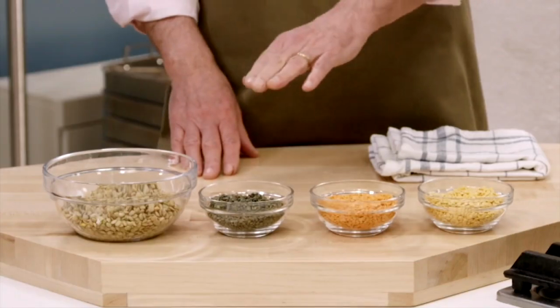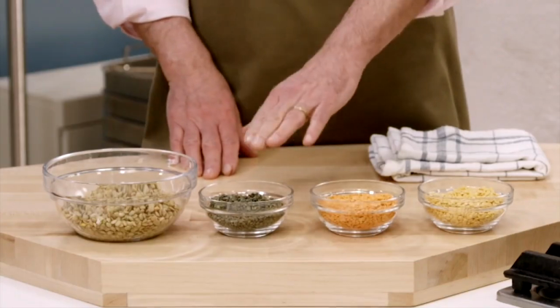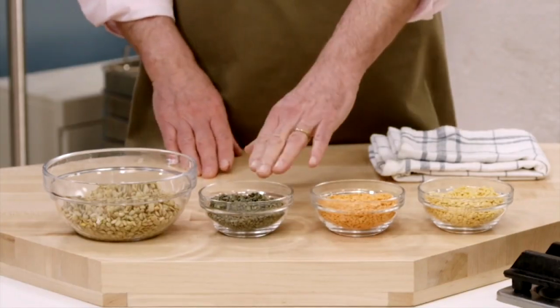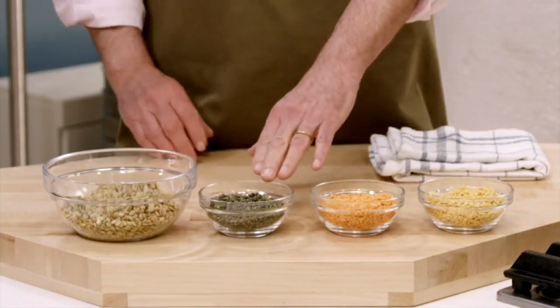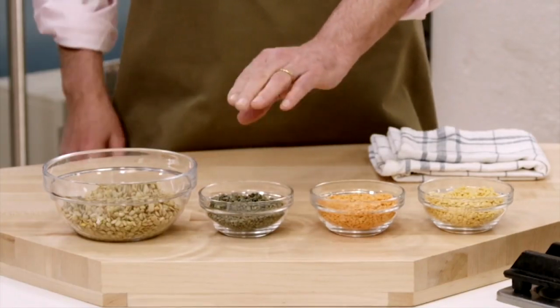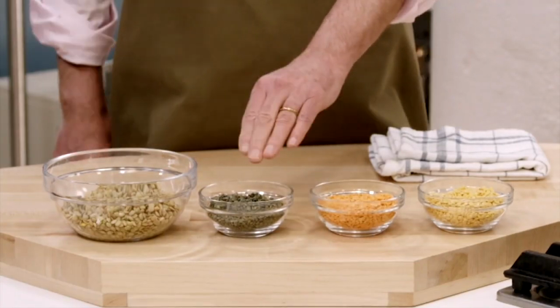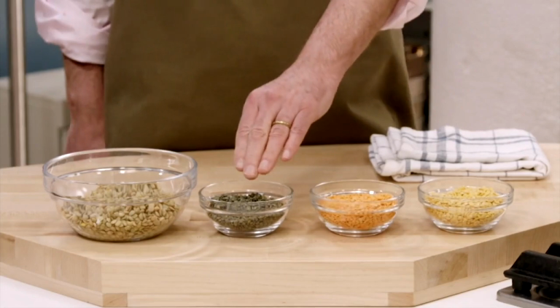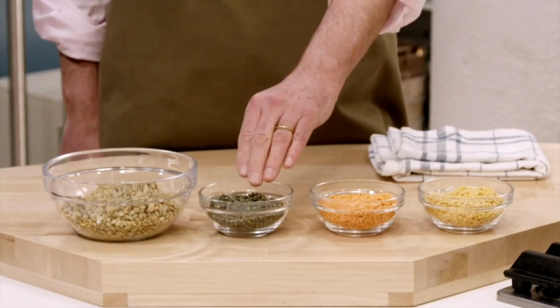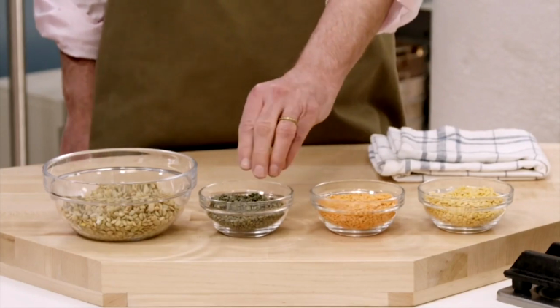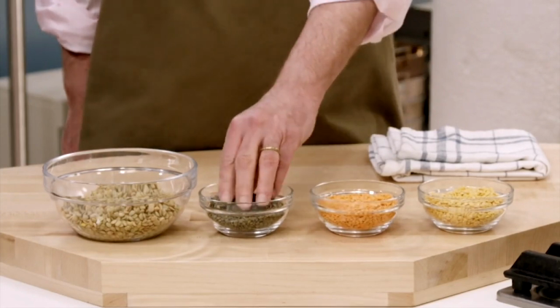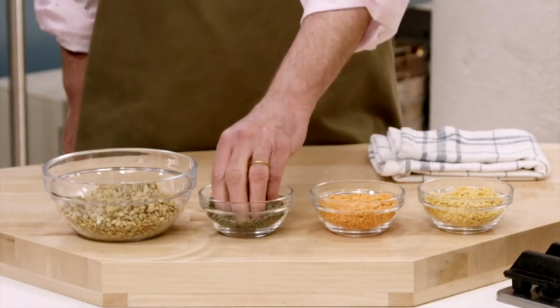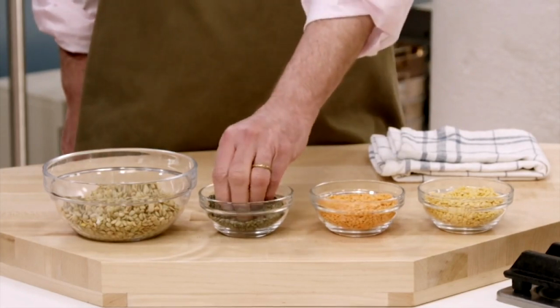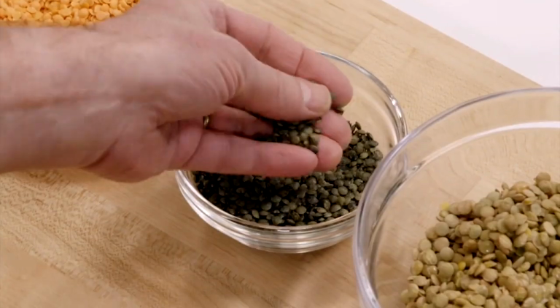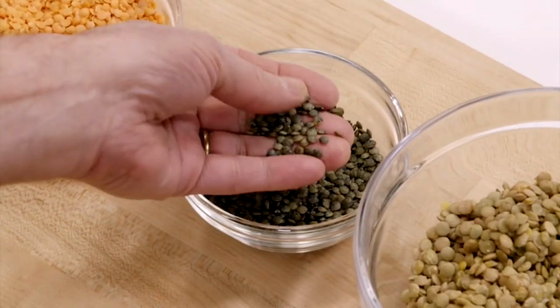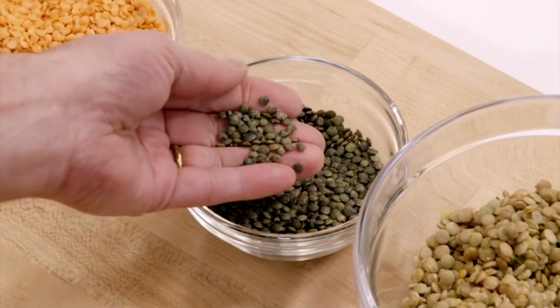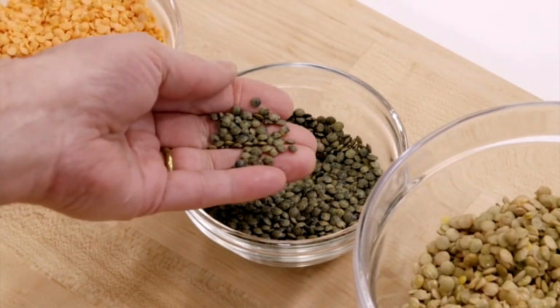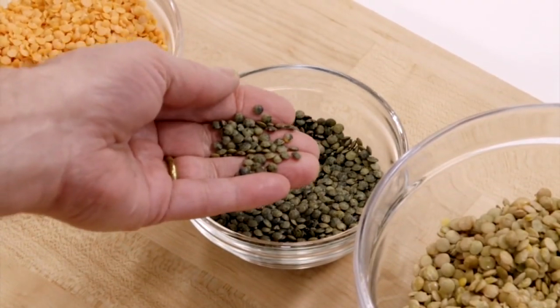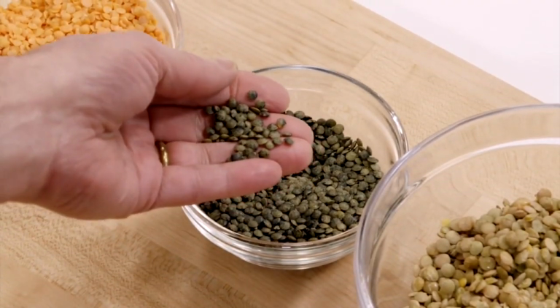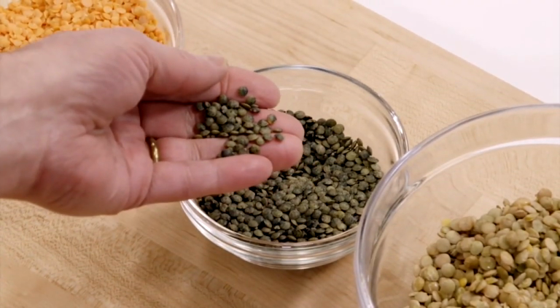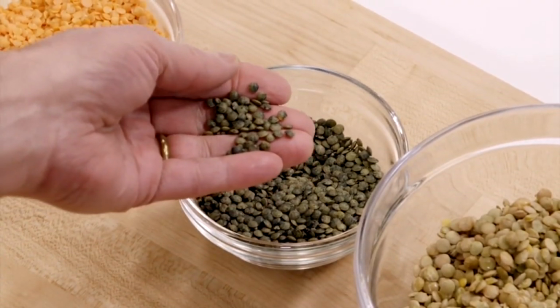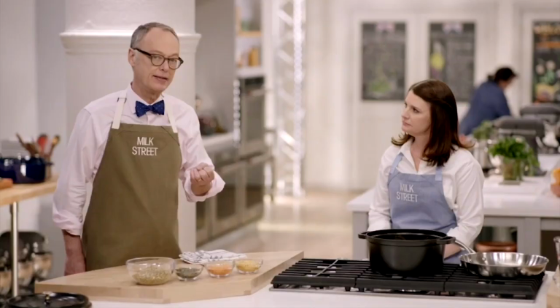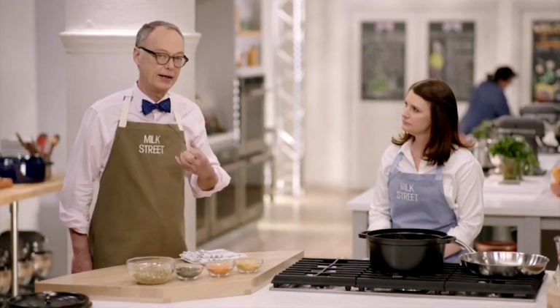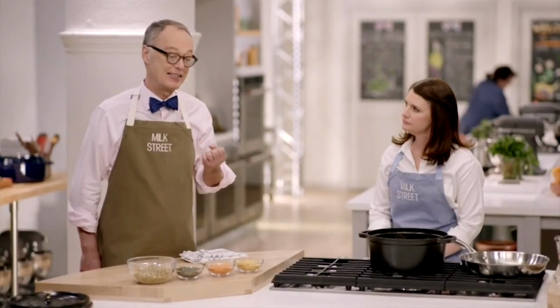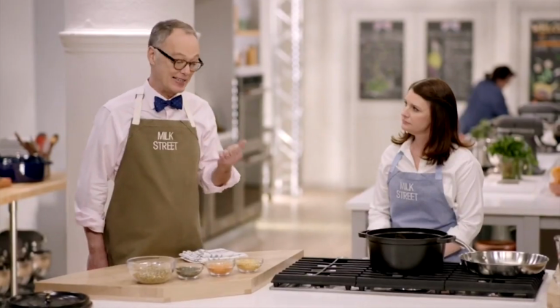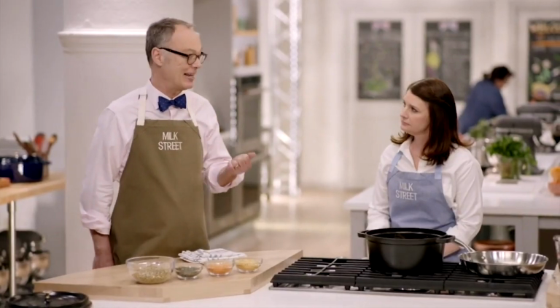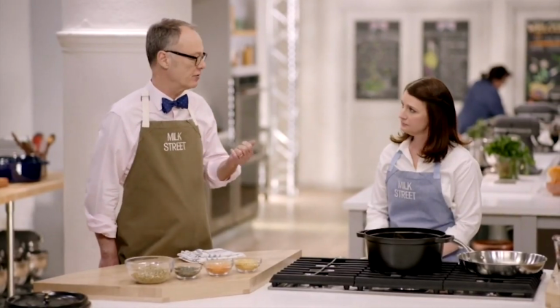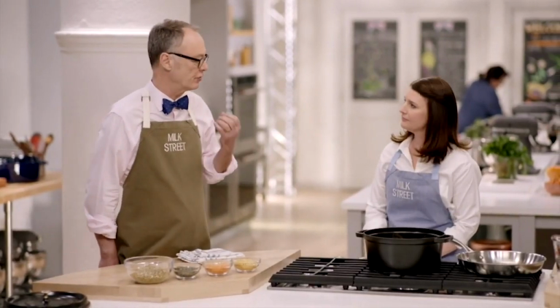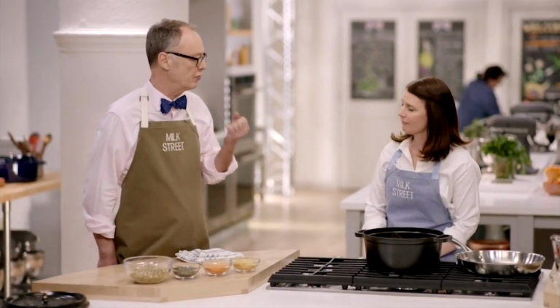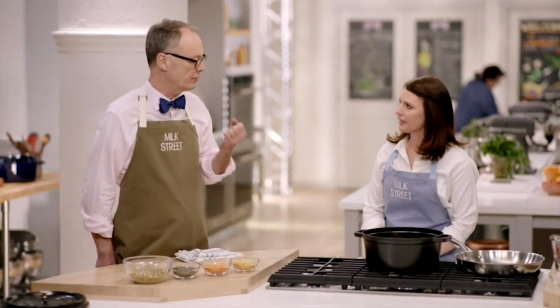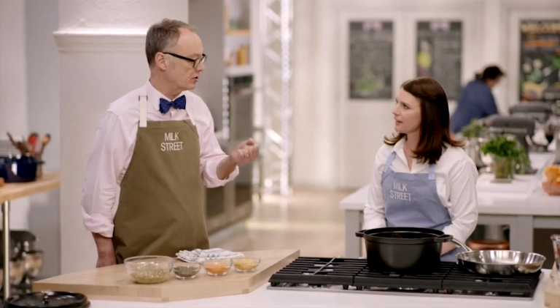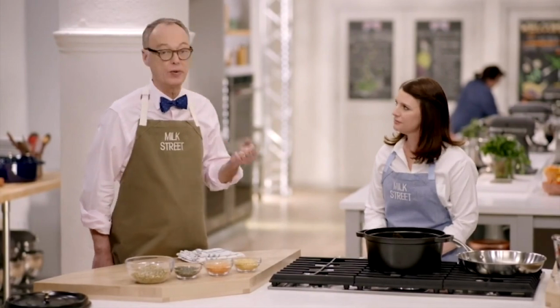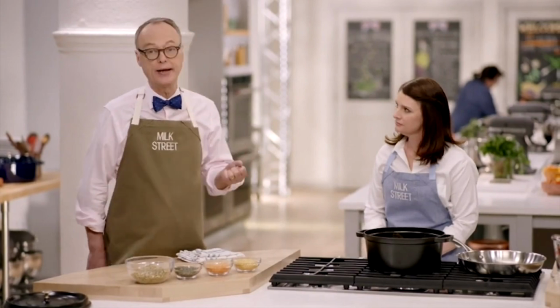Green lentils, lentil du Puy from France — they take a little longer to cook, but they maintain that al dente sort of toothsomeness that we like.